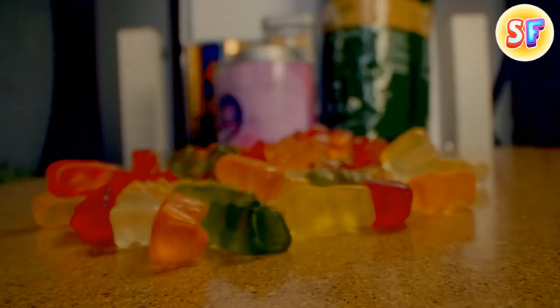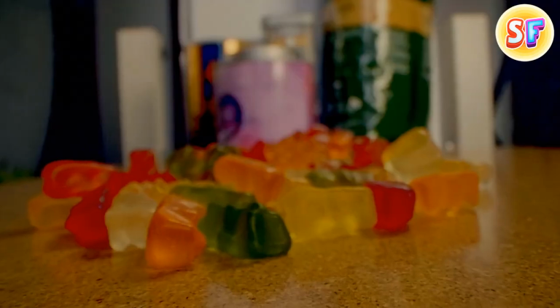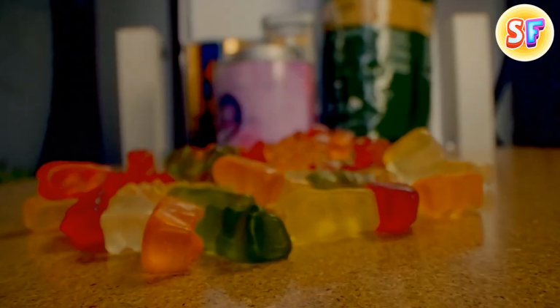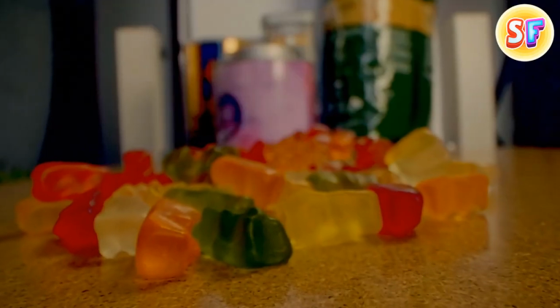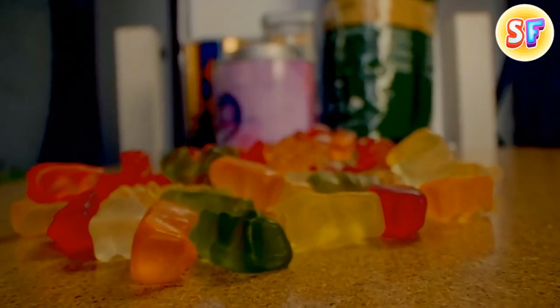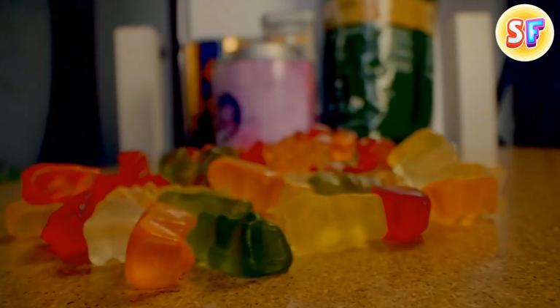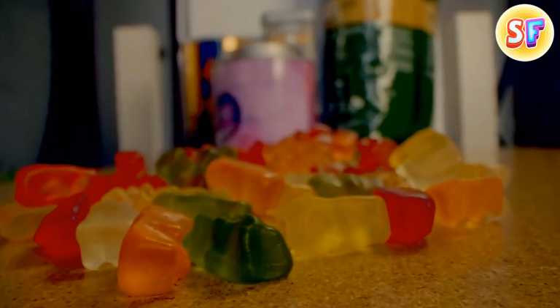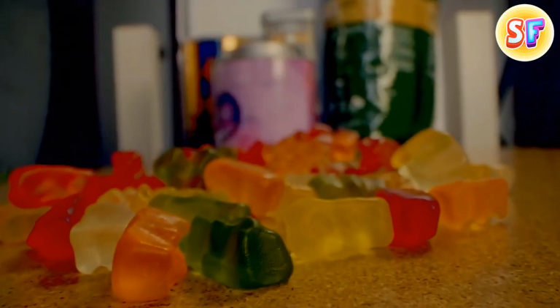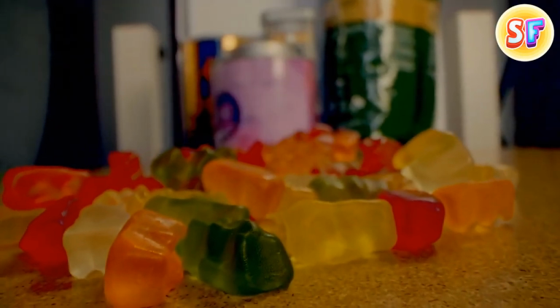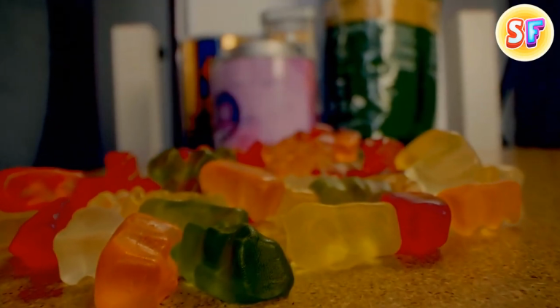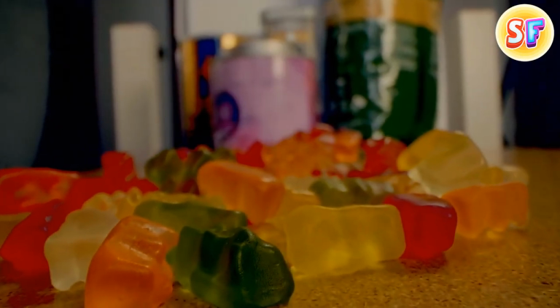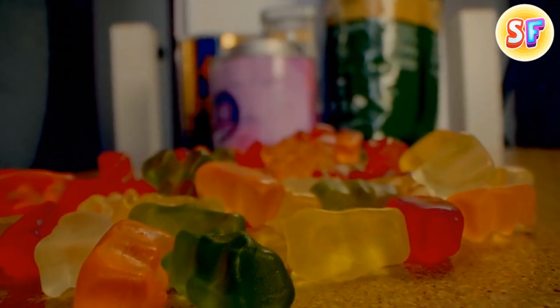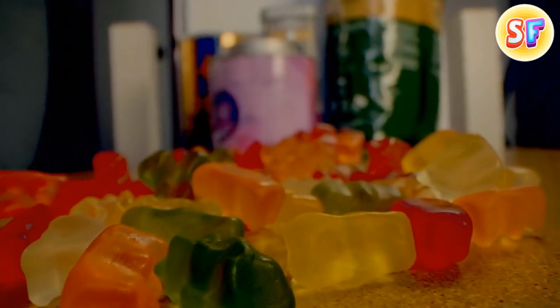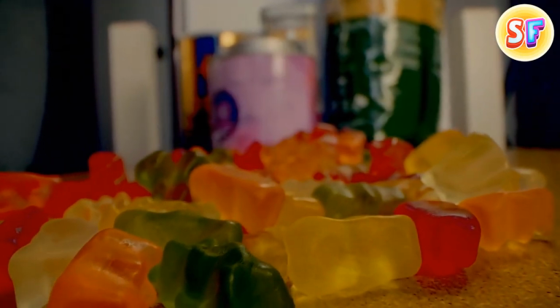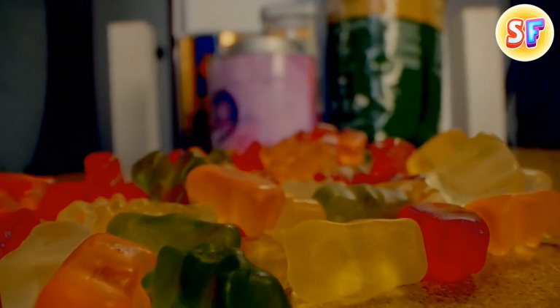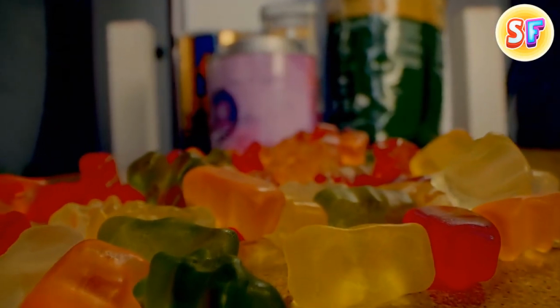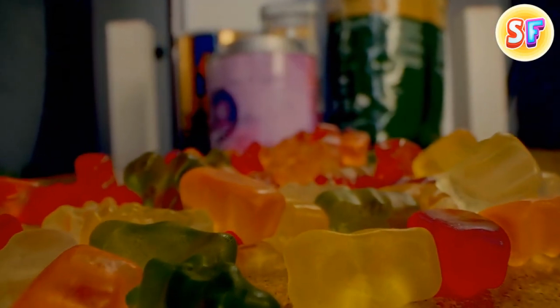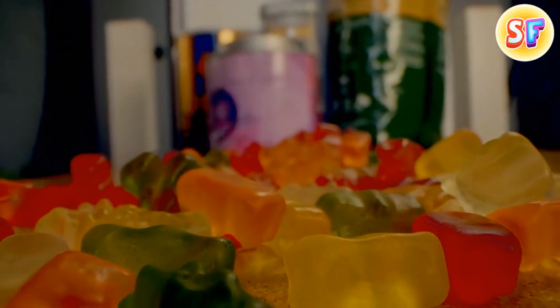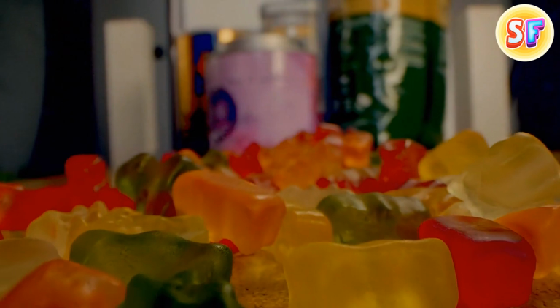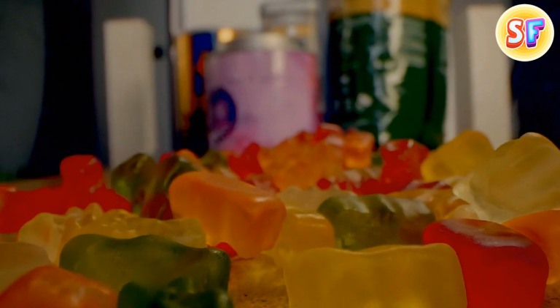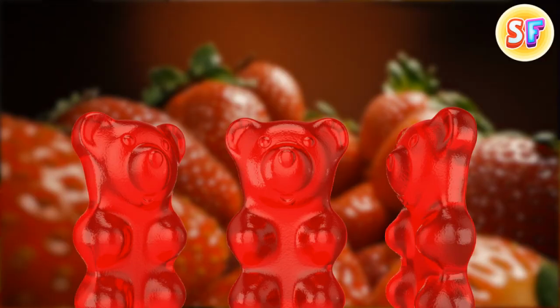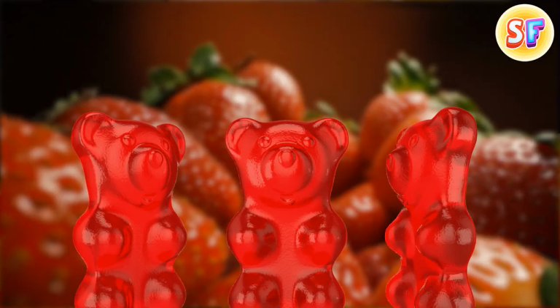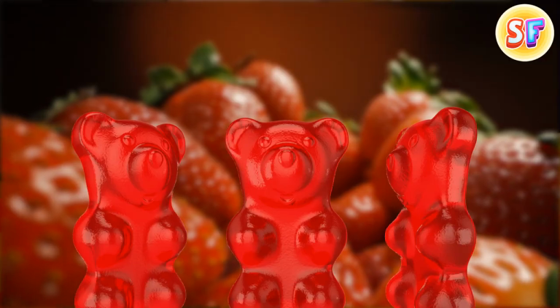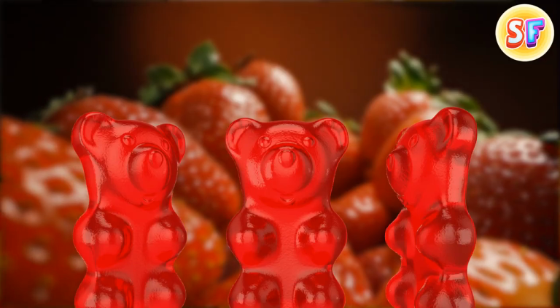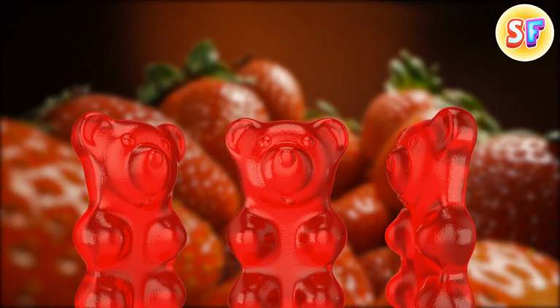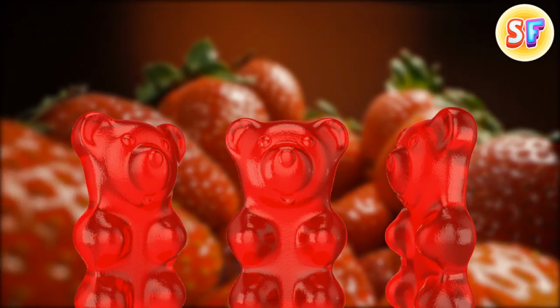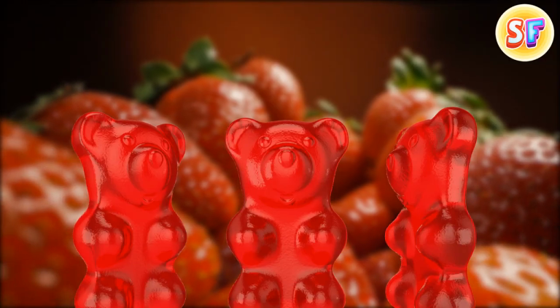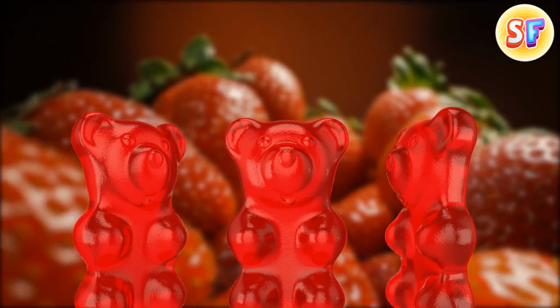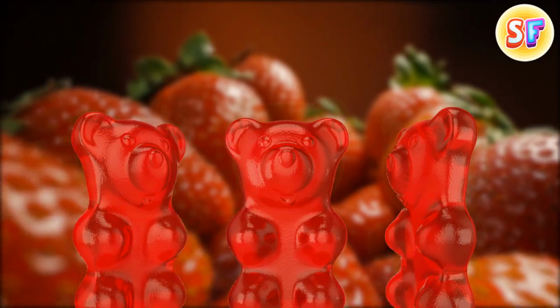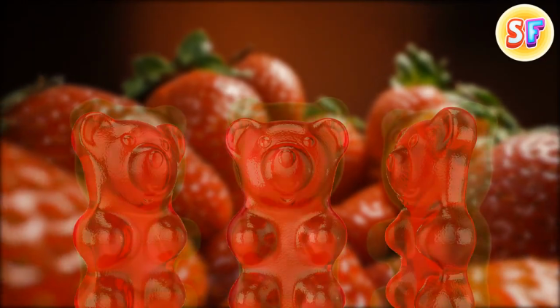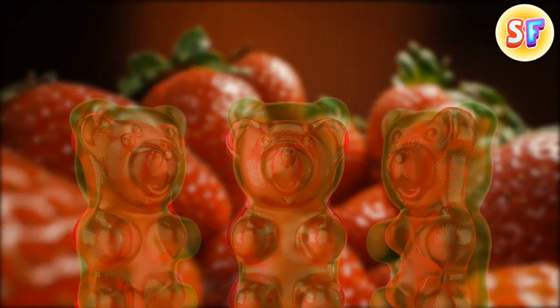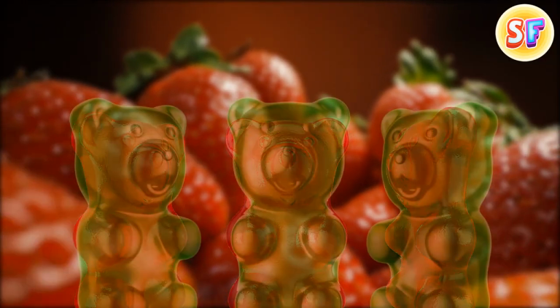You would think strawberry-flavored gummy bears should be red or pink, right? Well, sorry to say, but they're green.